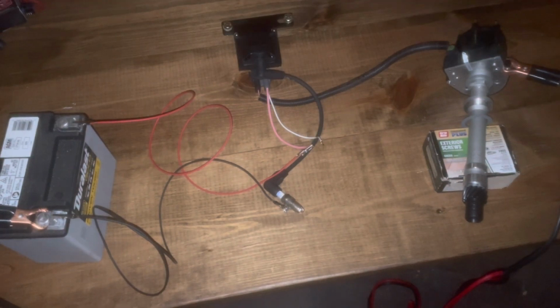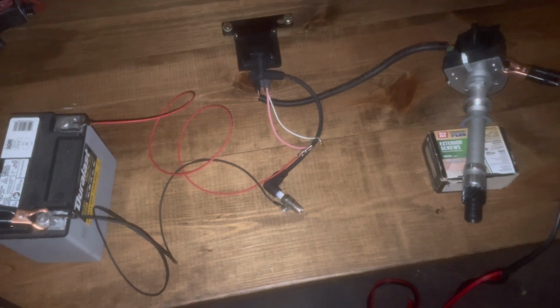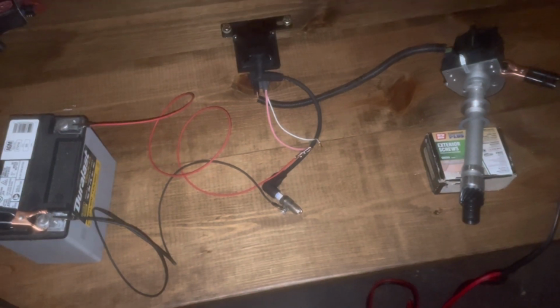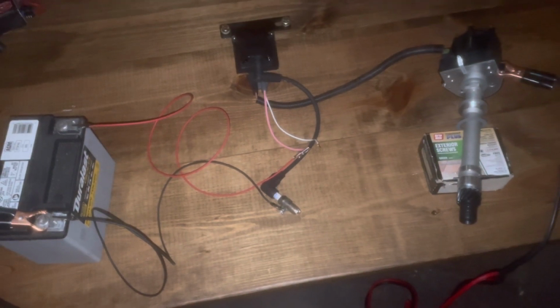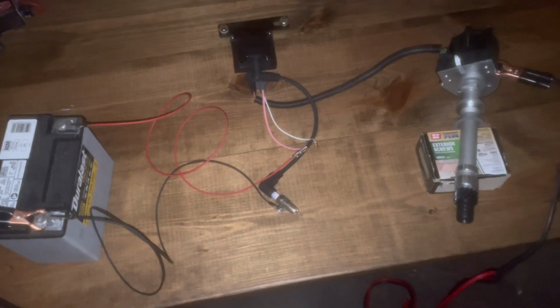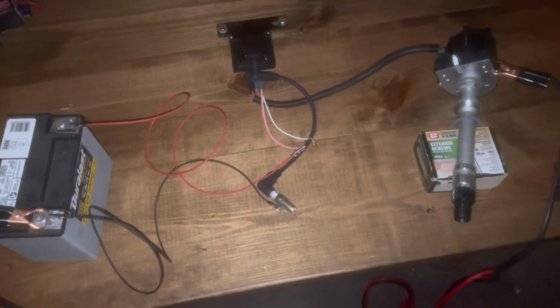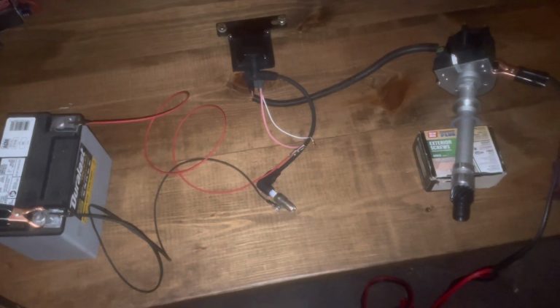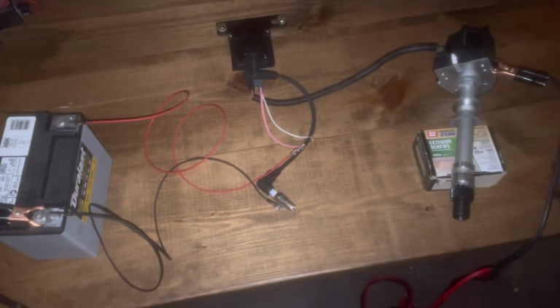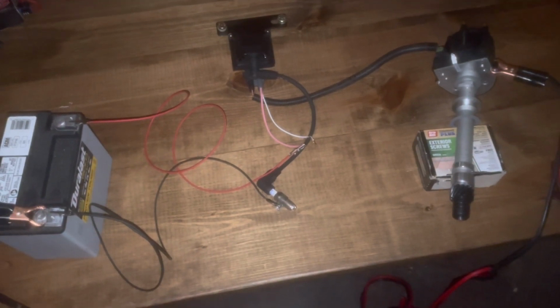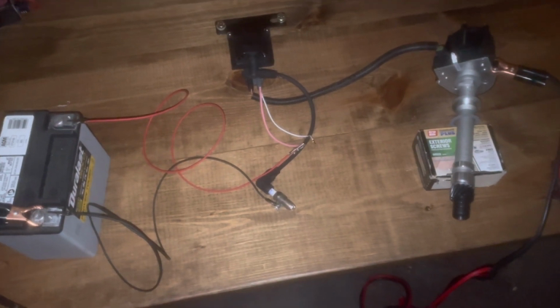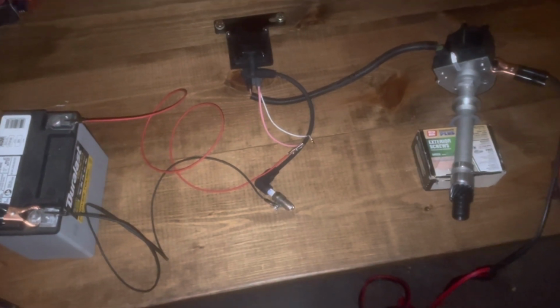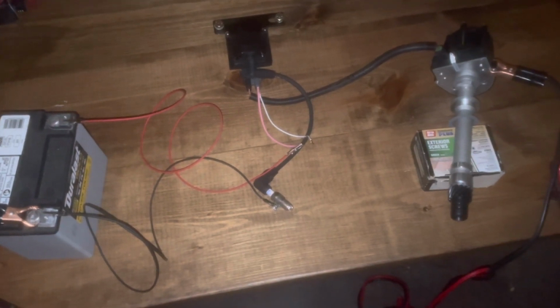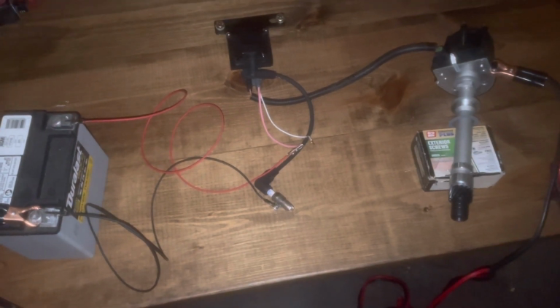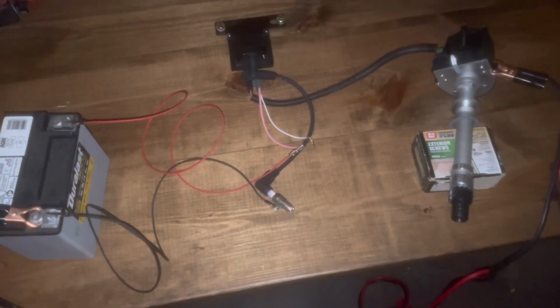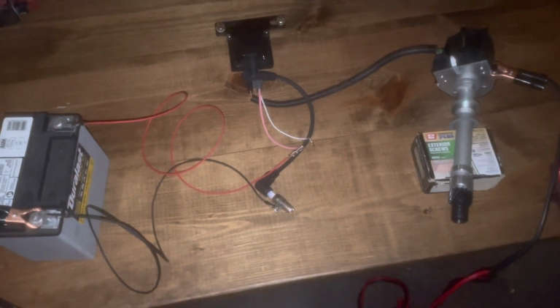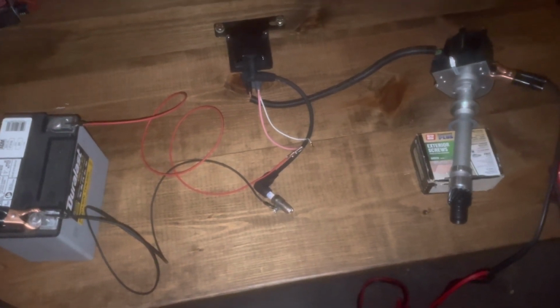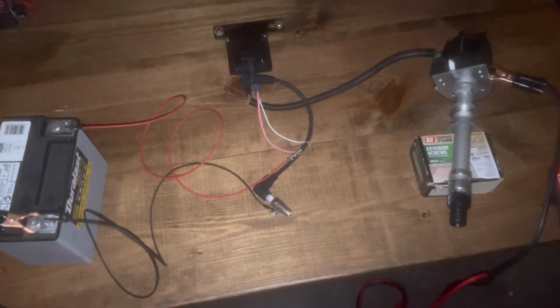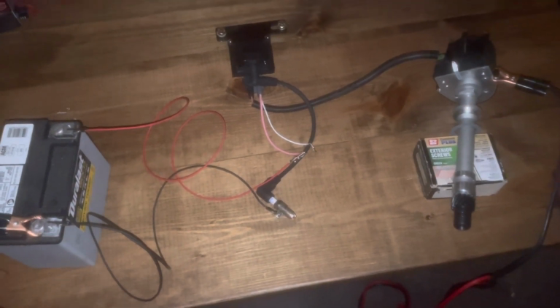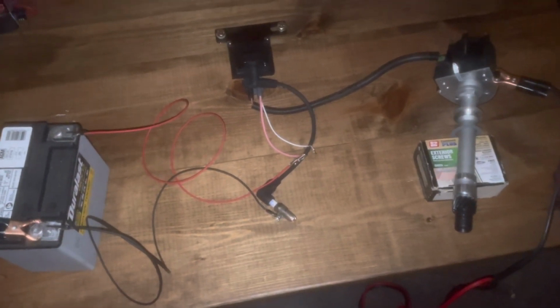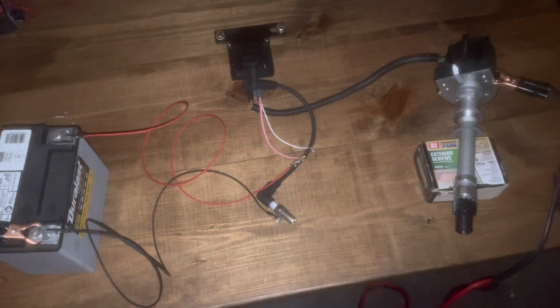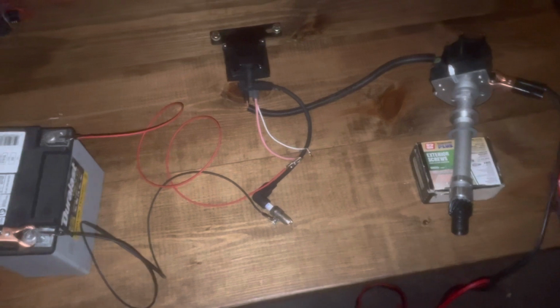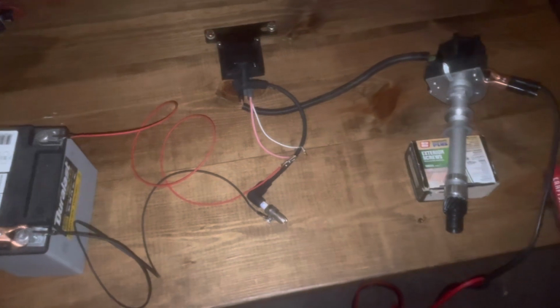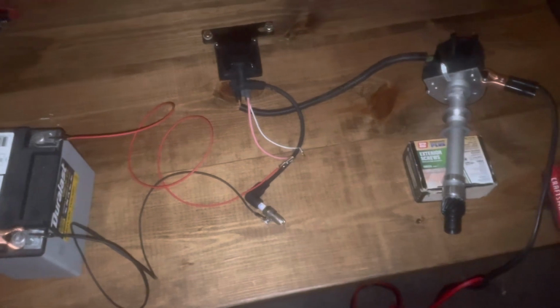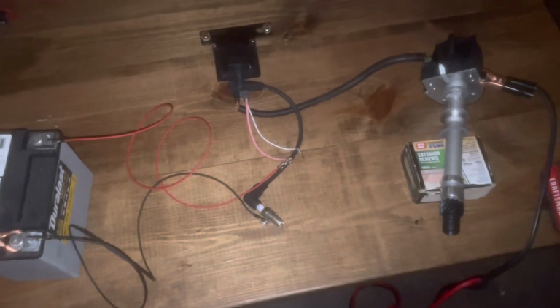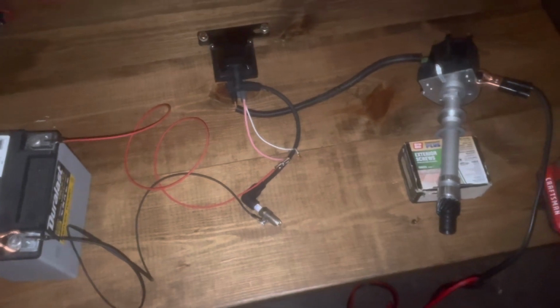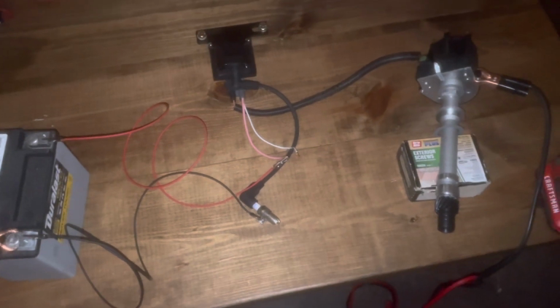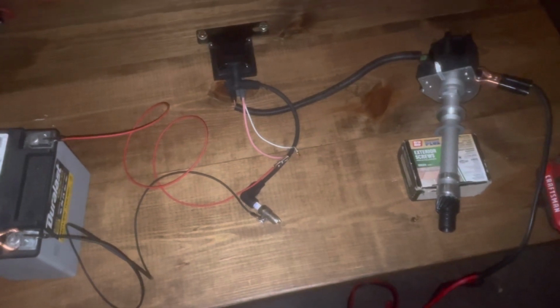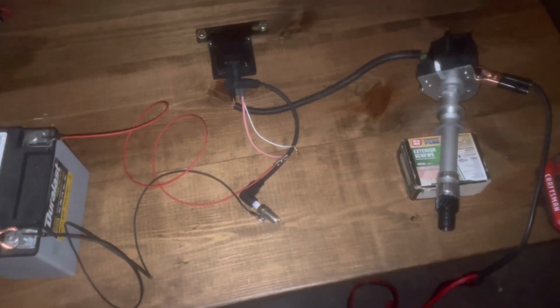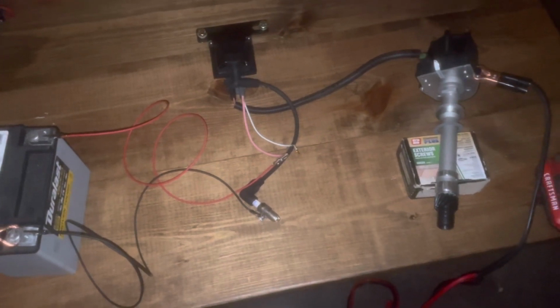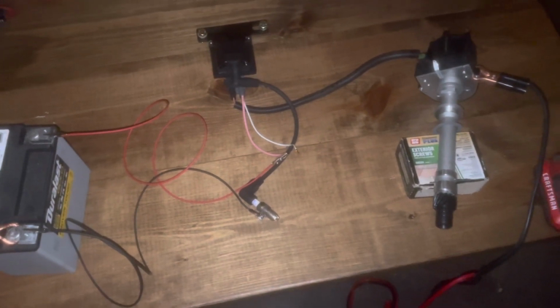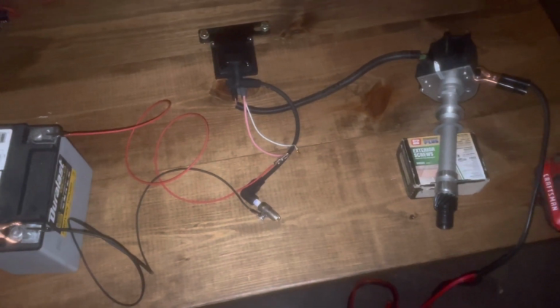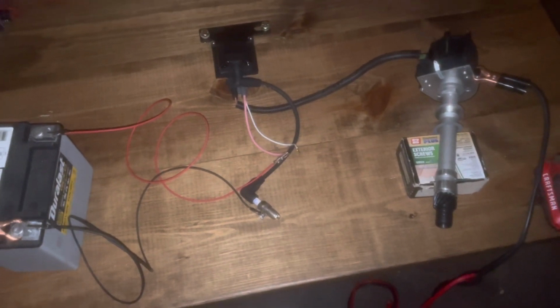Hello, welcome to another video by Mox Marine. In this video I'm testing the components of my Delco EST ignition system.